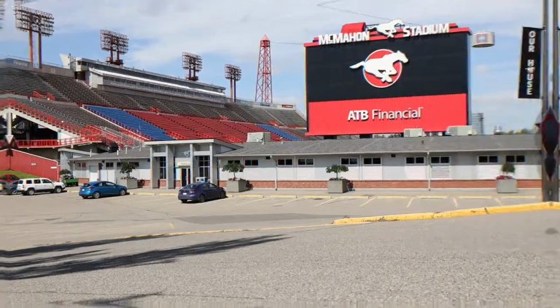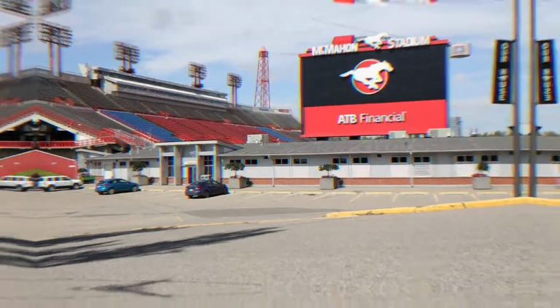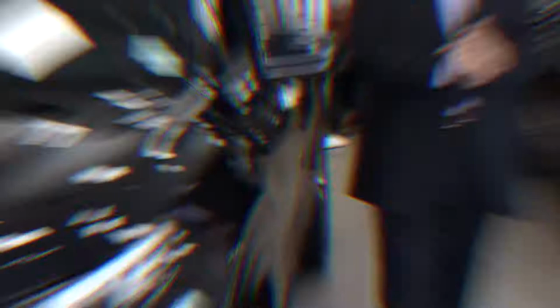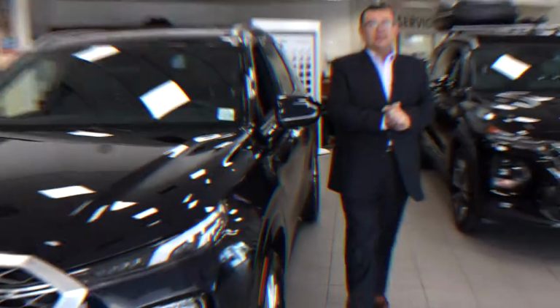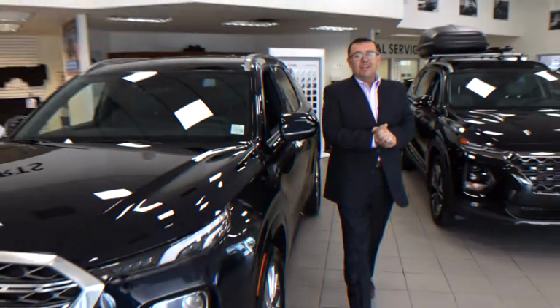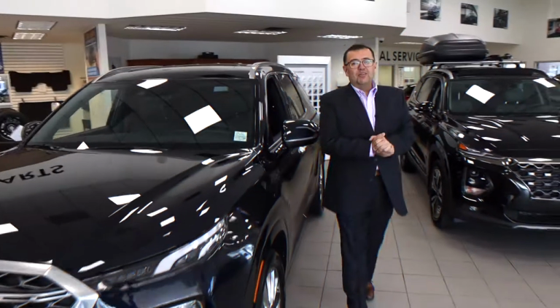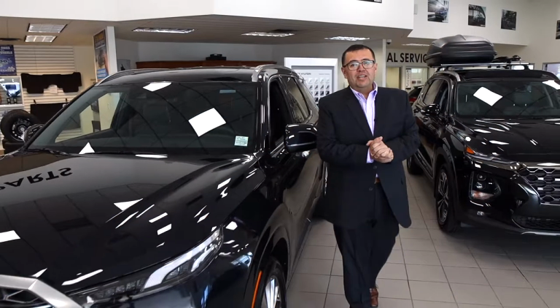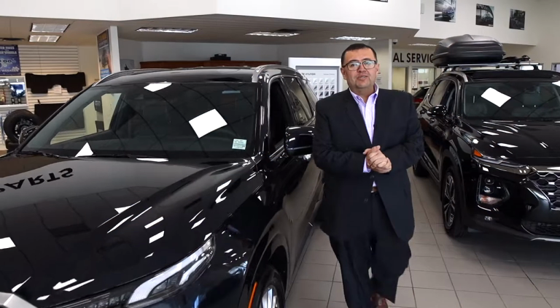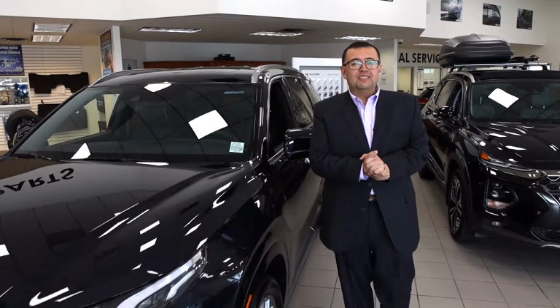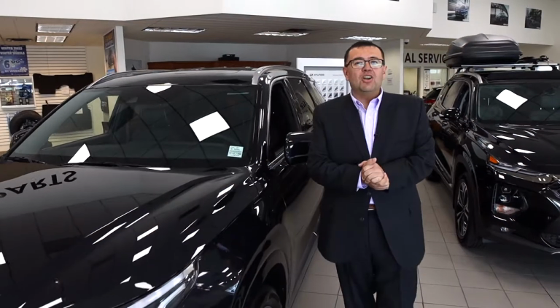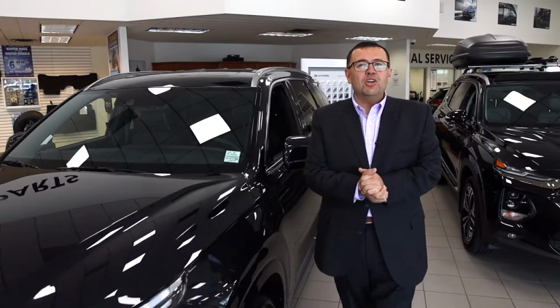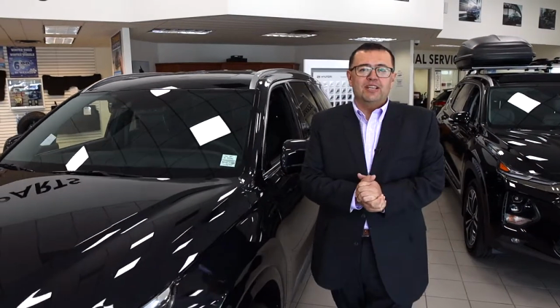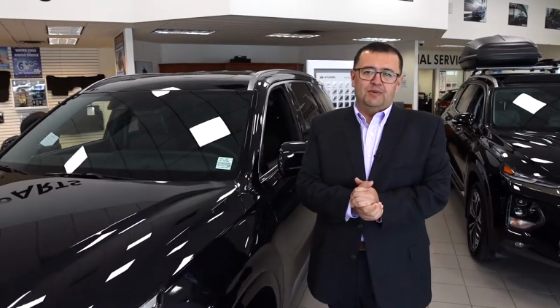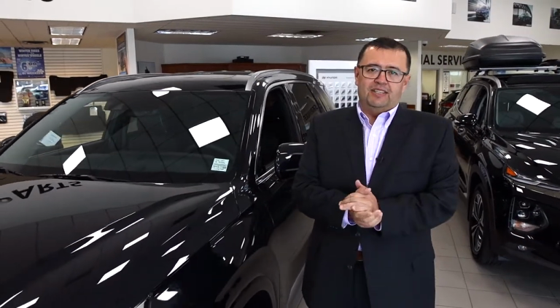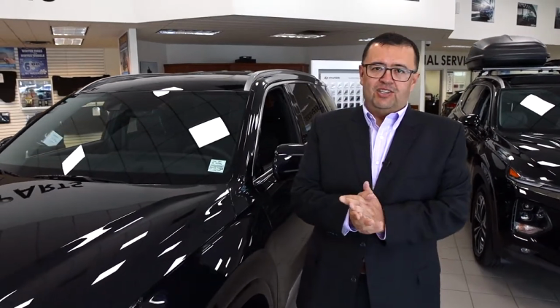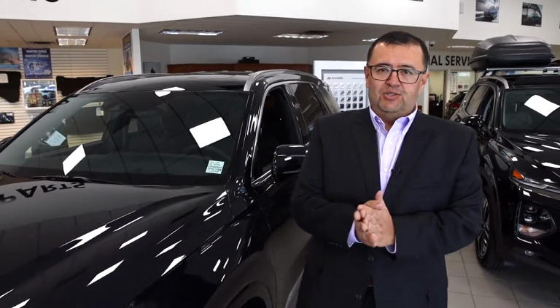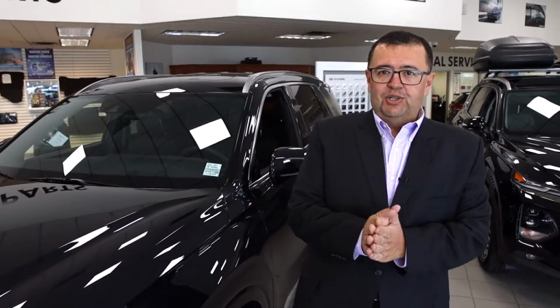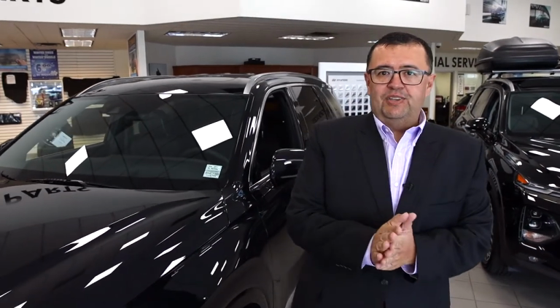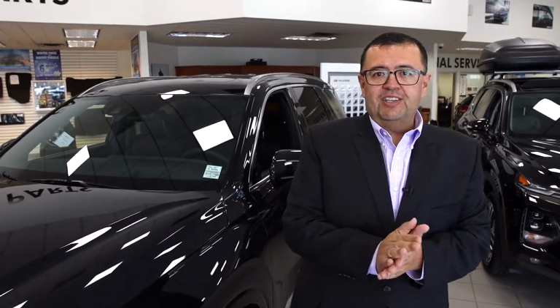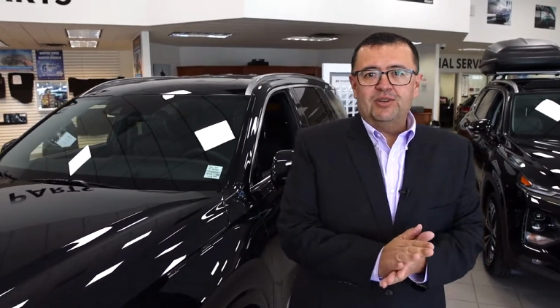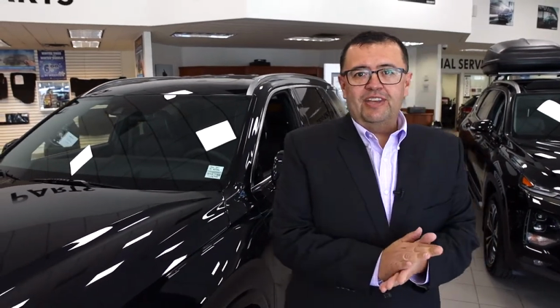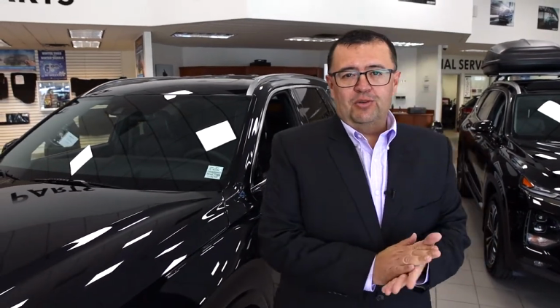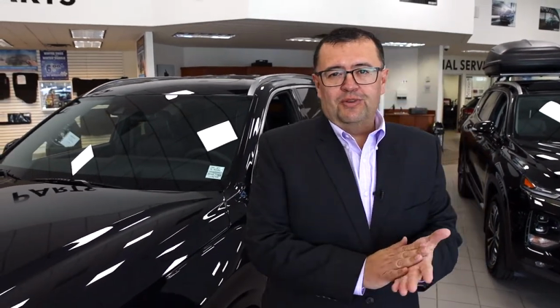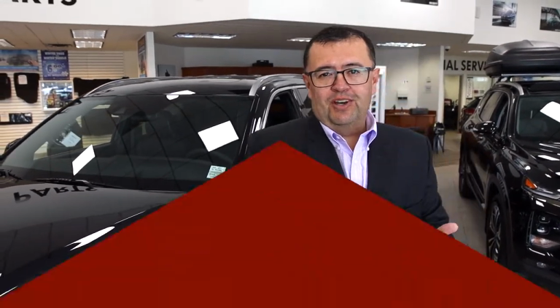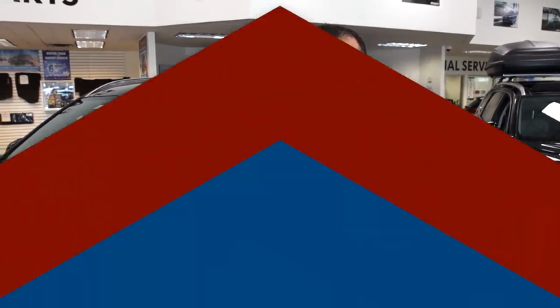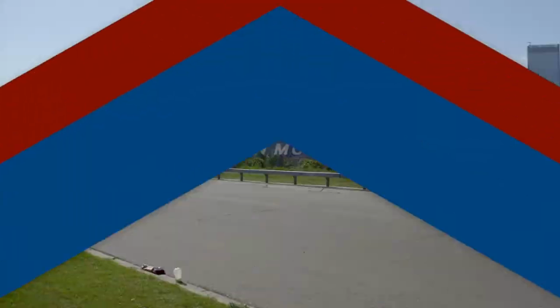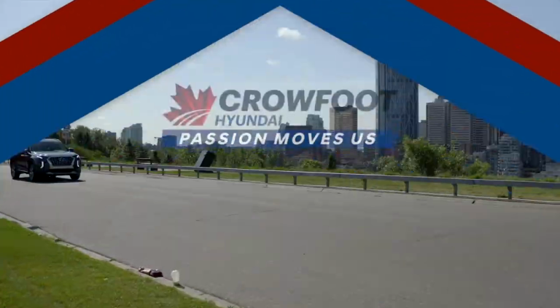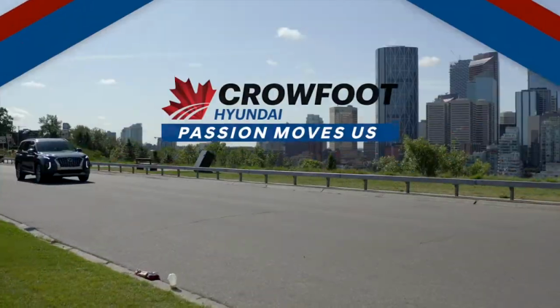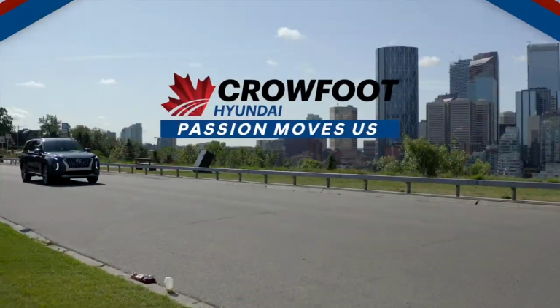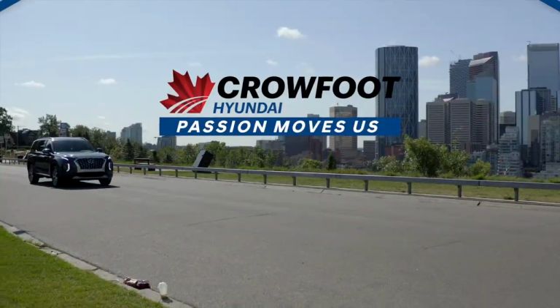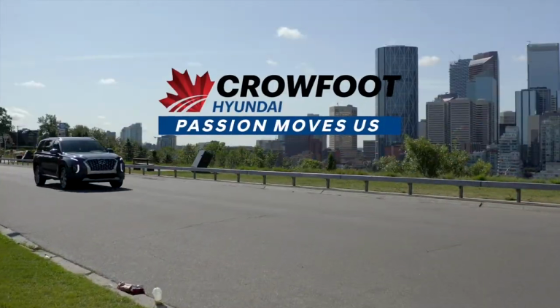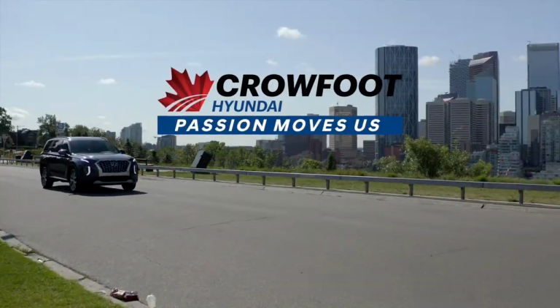My team and I are ready to exceed all your expectations, so book your test drive at Crowfoot Hyundai. Passion moves us.